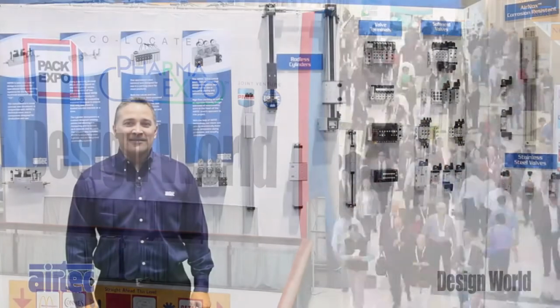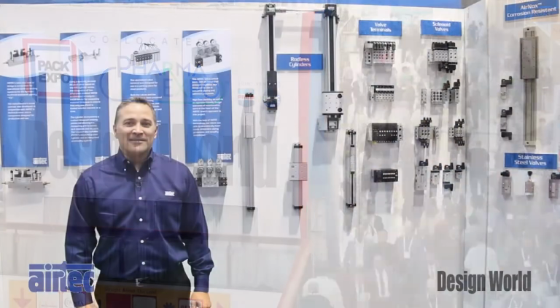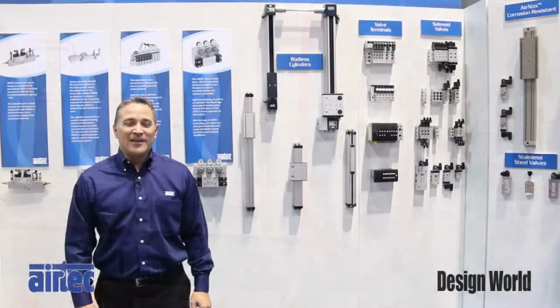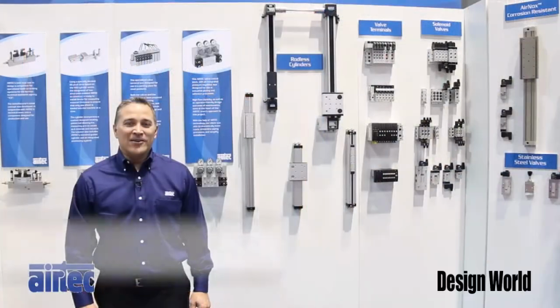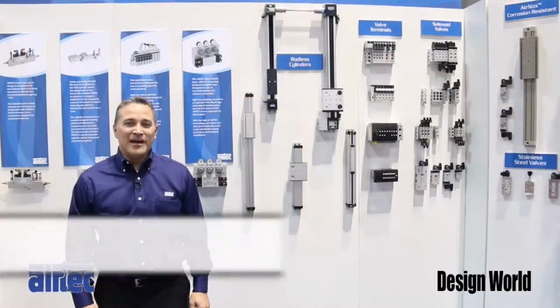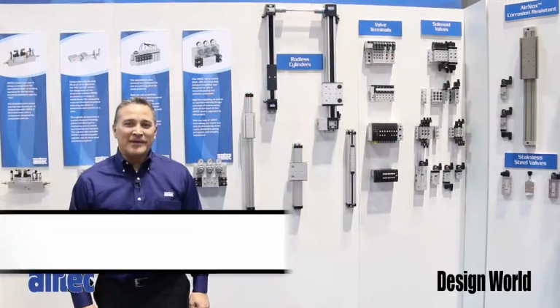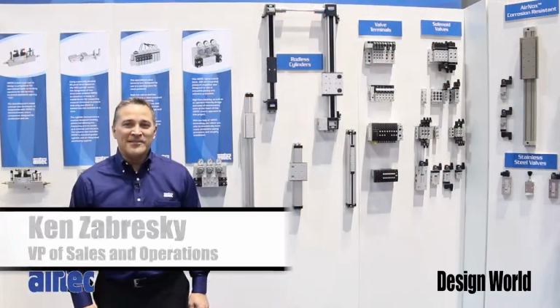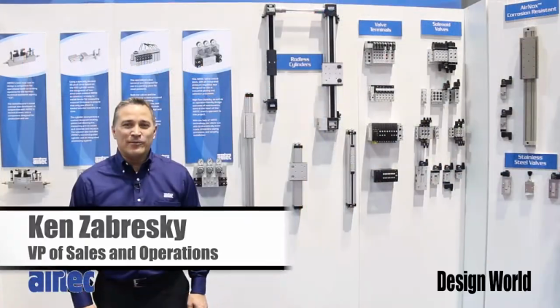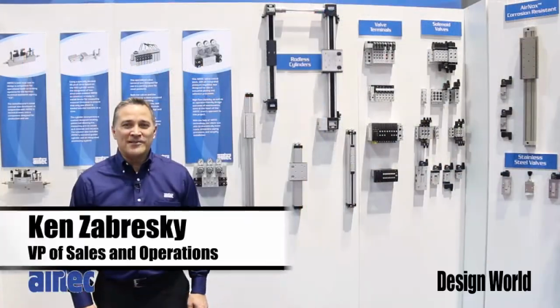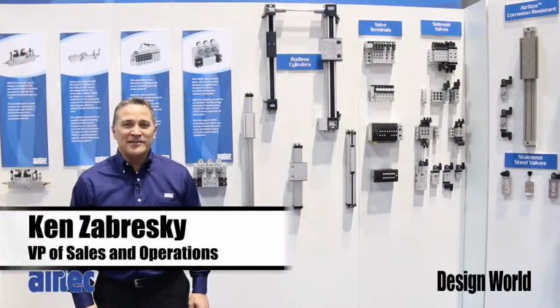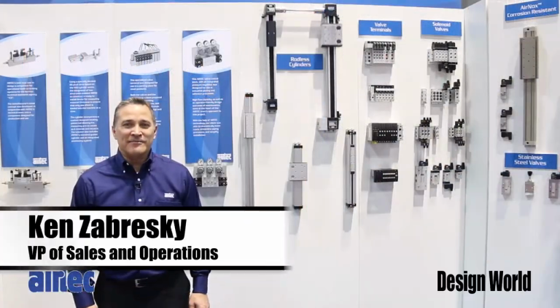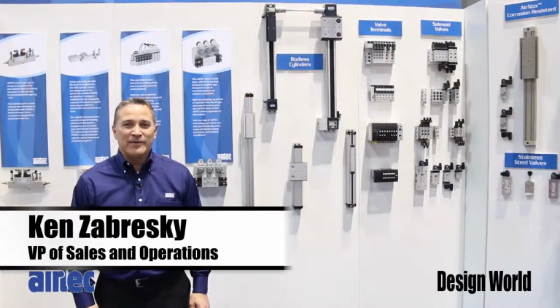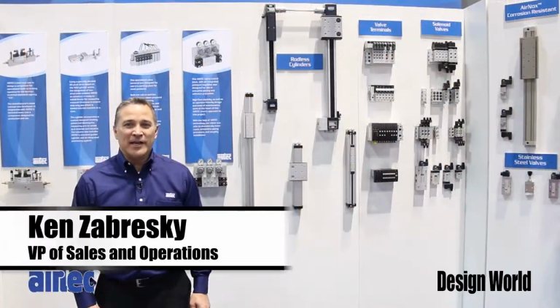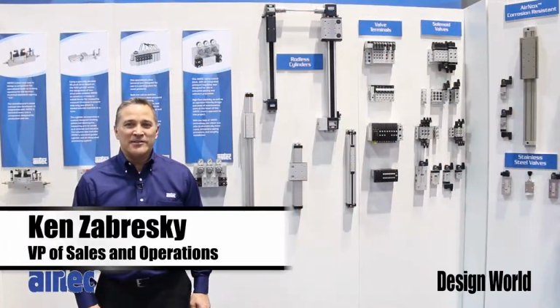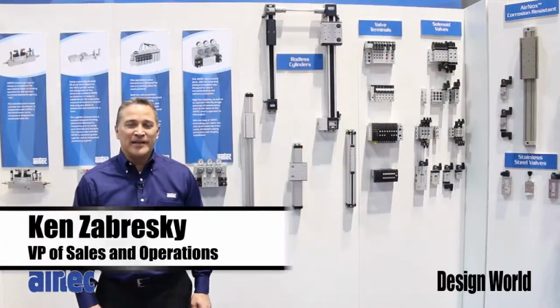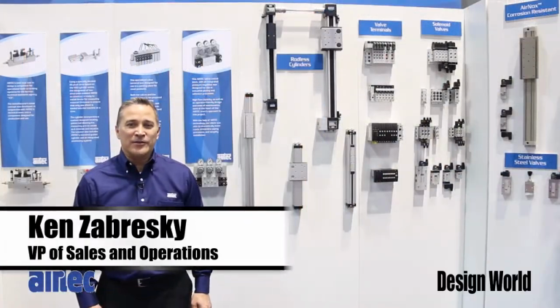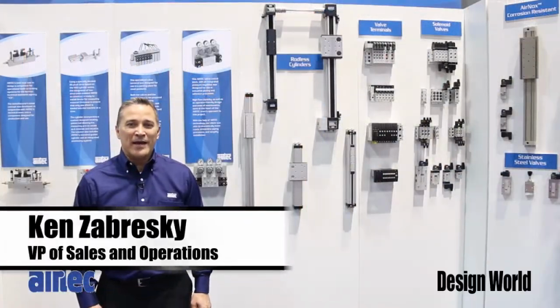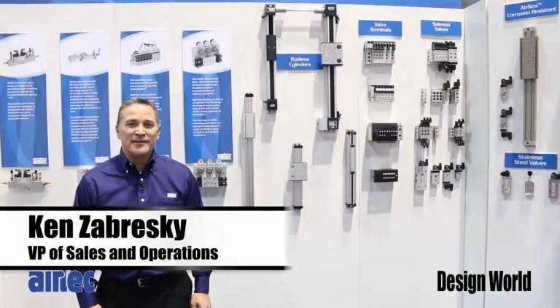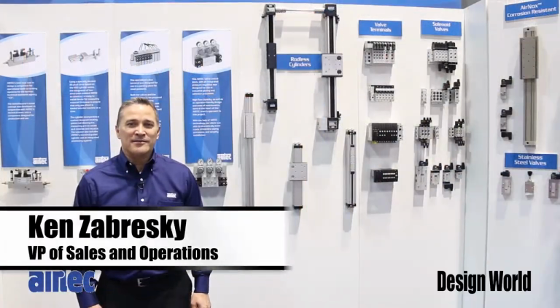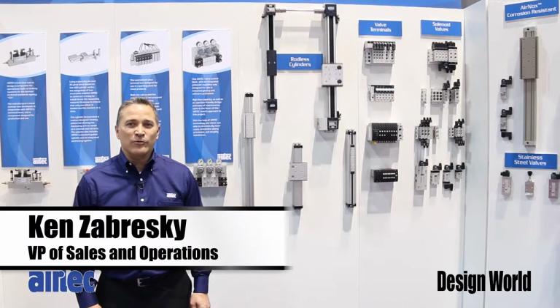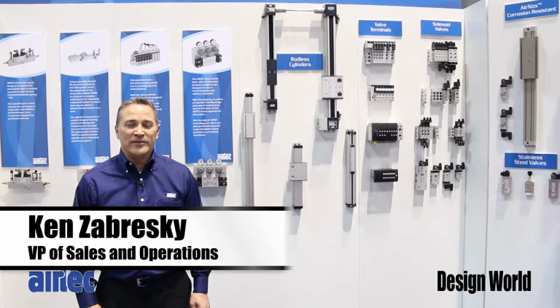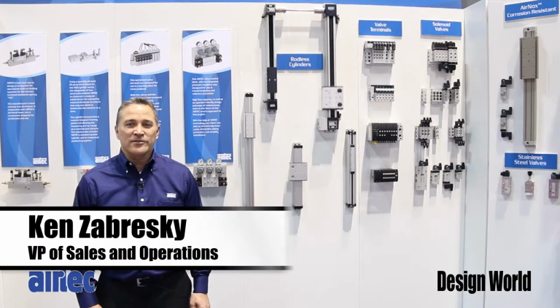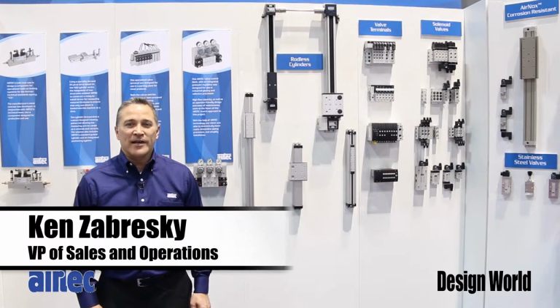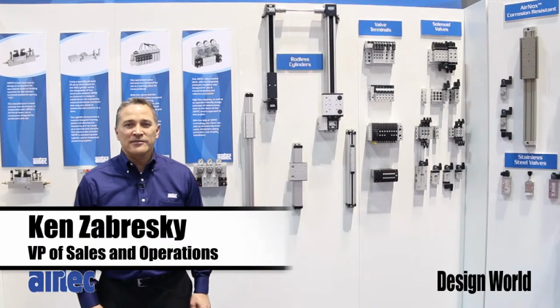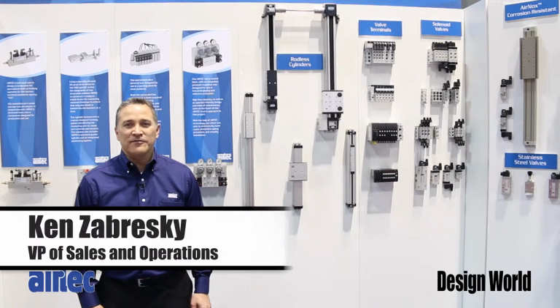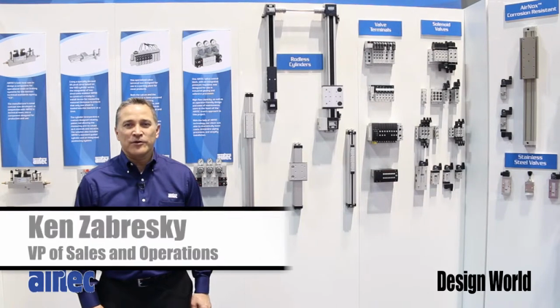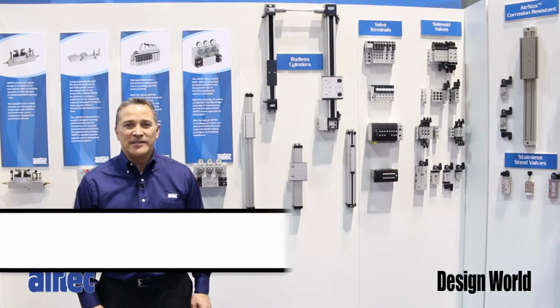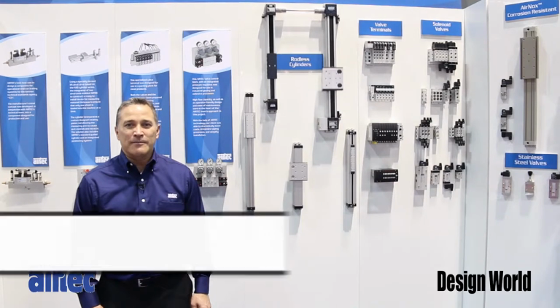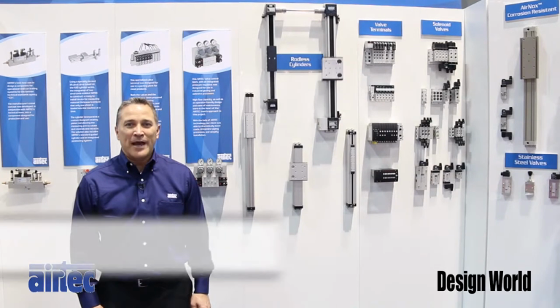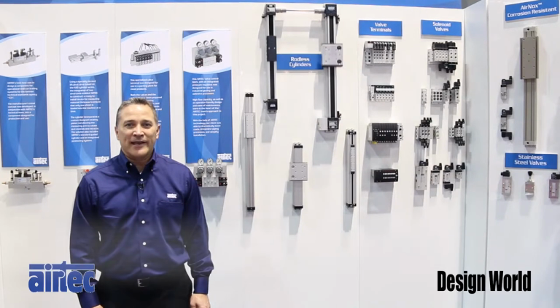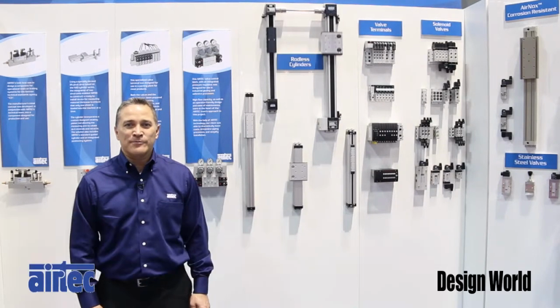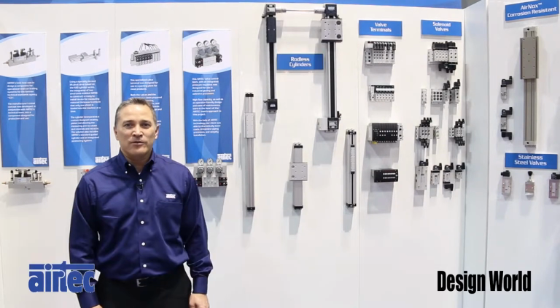Hello, I'm Ken Zabreski from Airtek Pneumatics. We're at the 2014 PAC Expo.